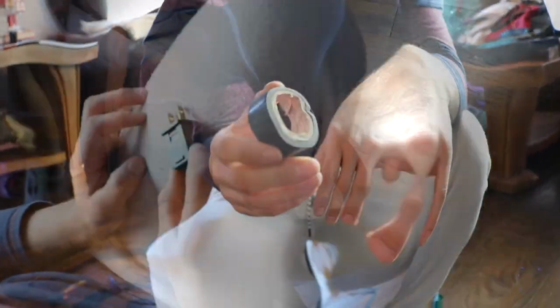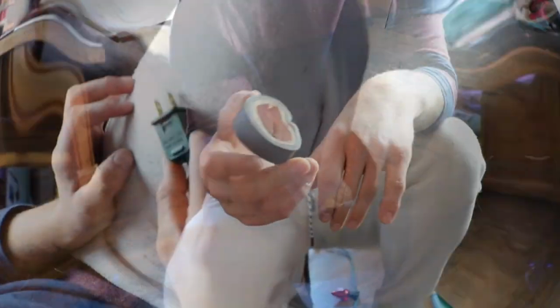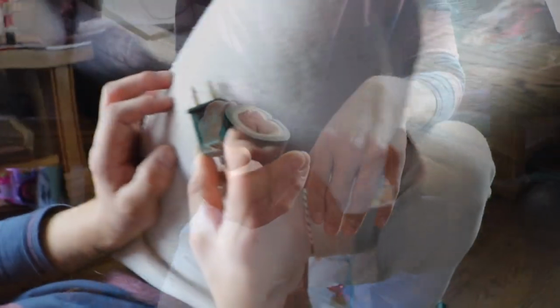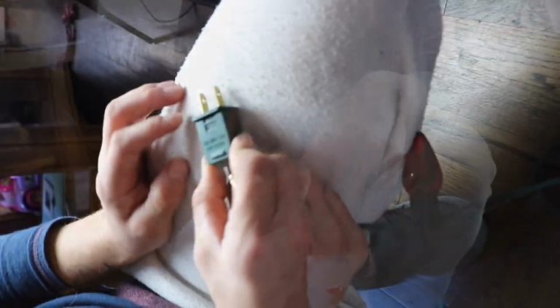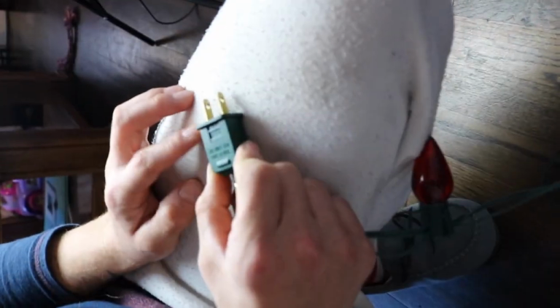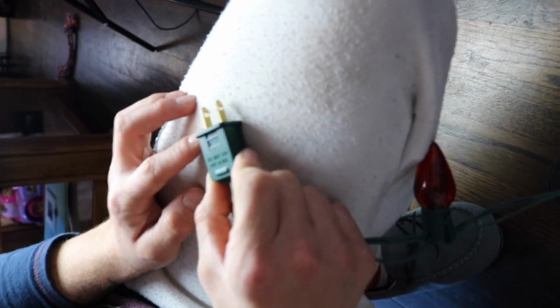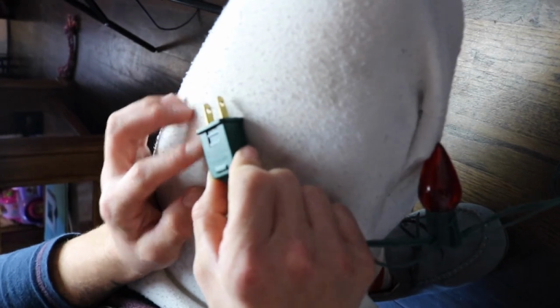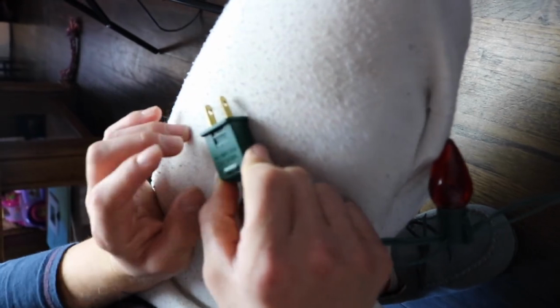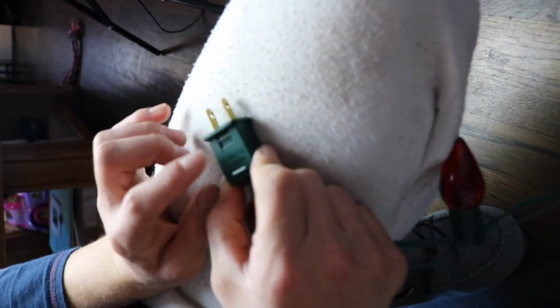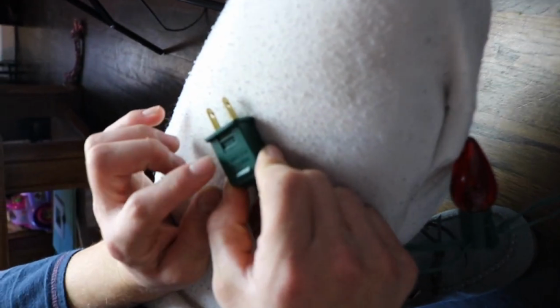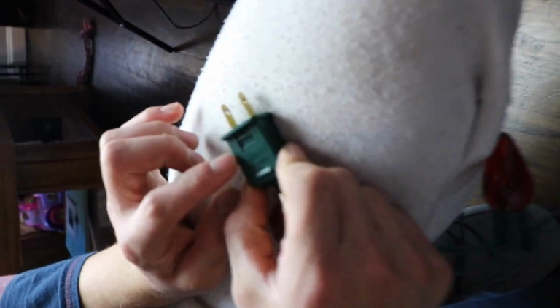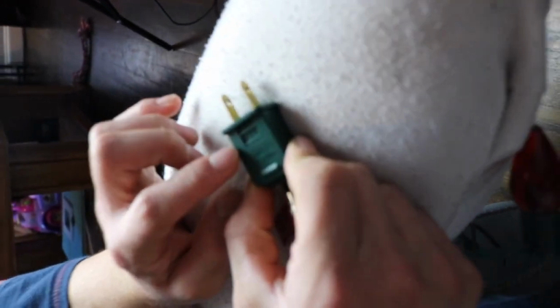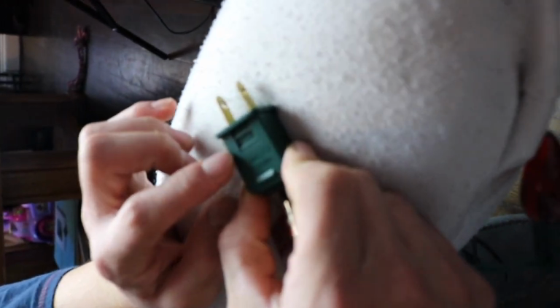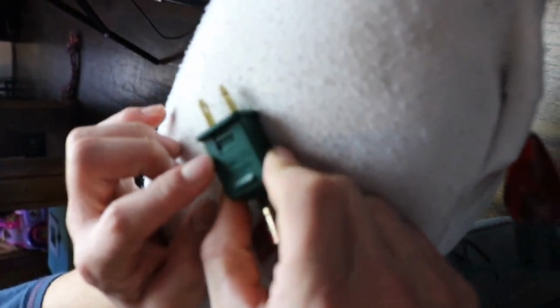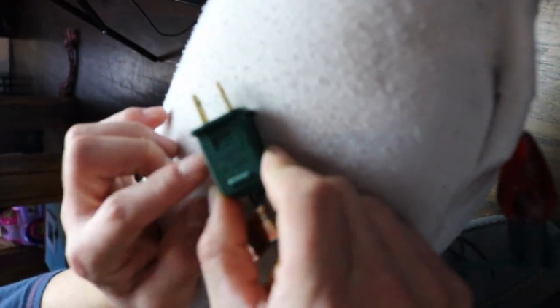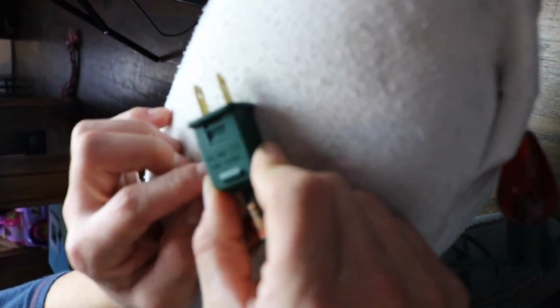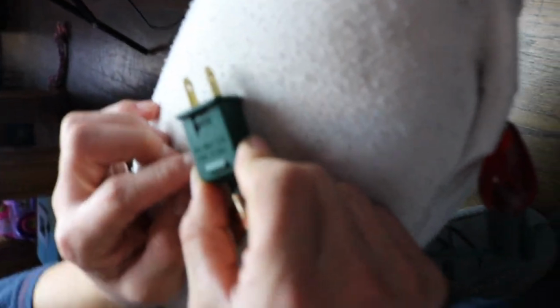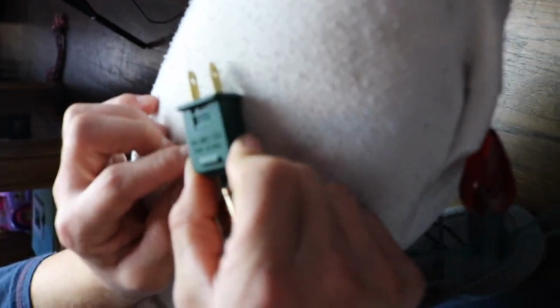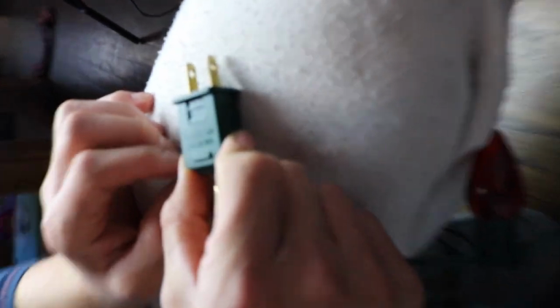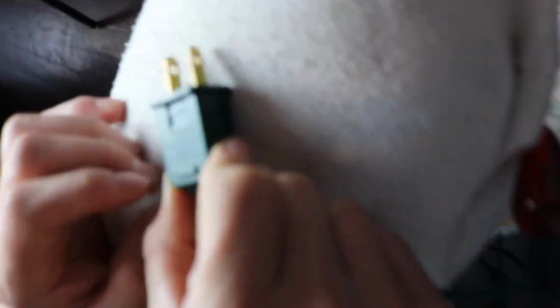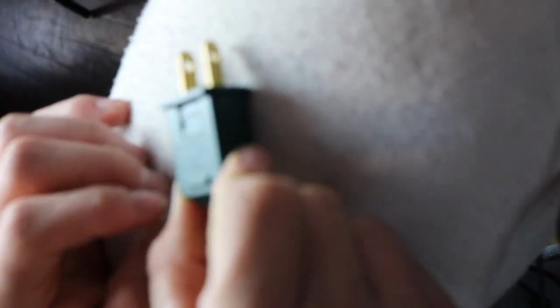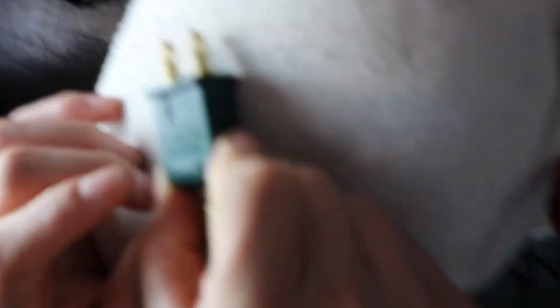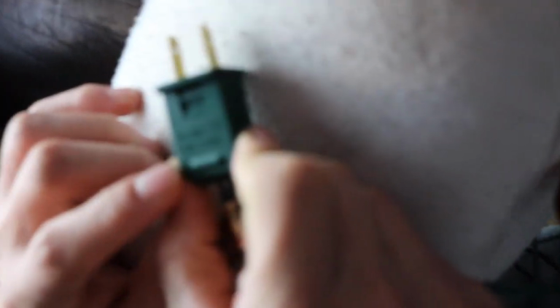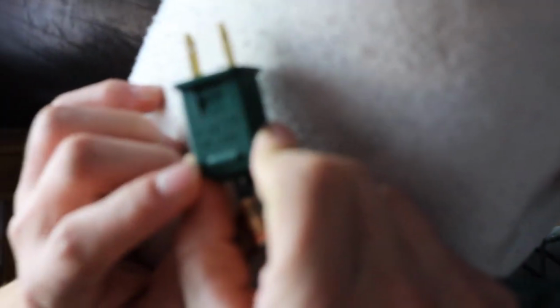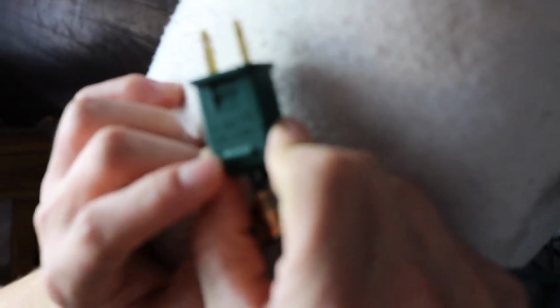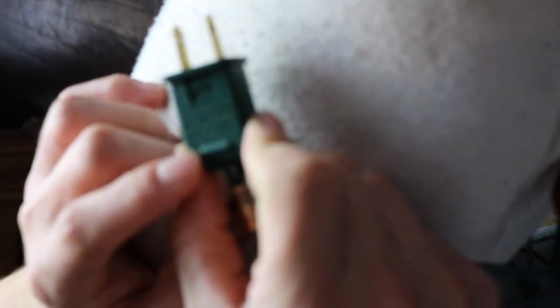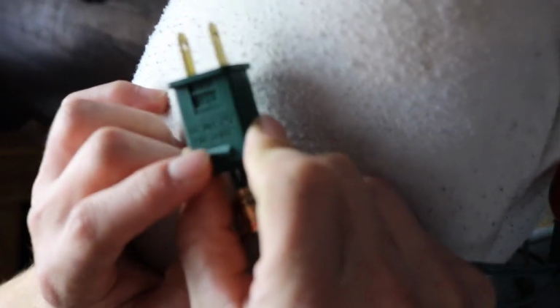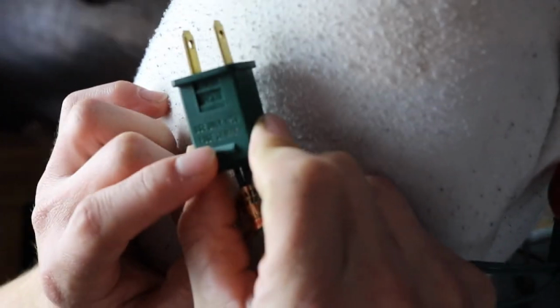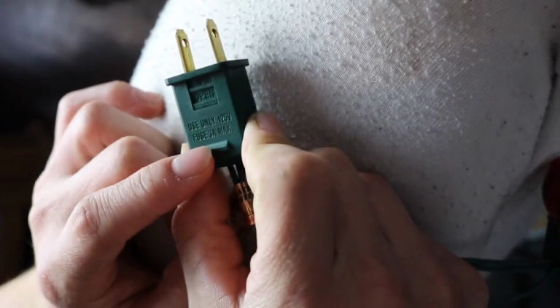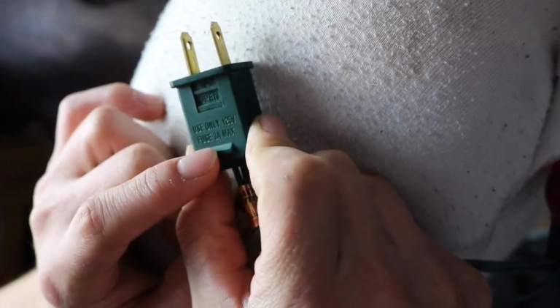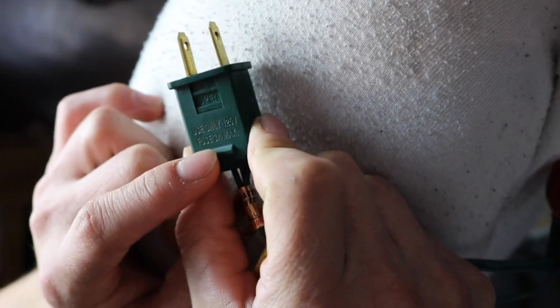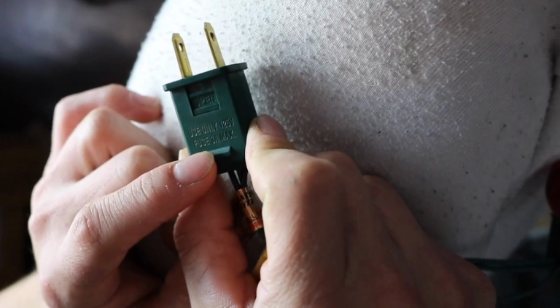Once you've twisted them back together, you just need some electrical tape to wrap back around it.